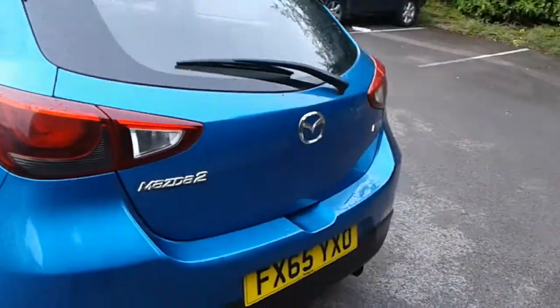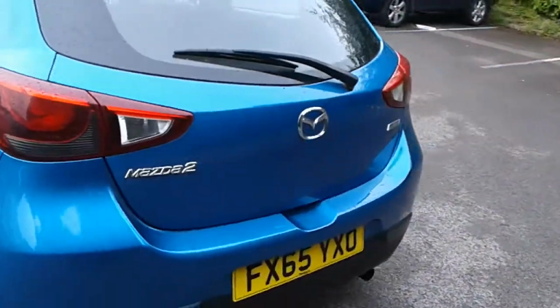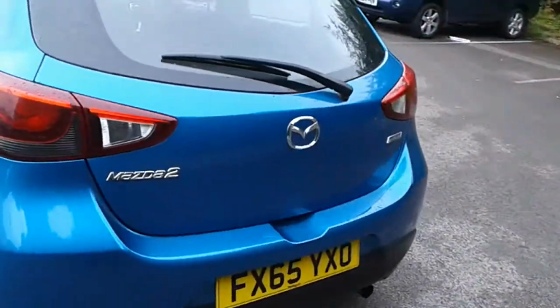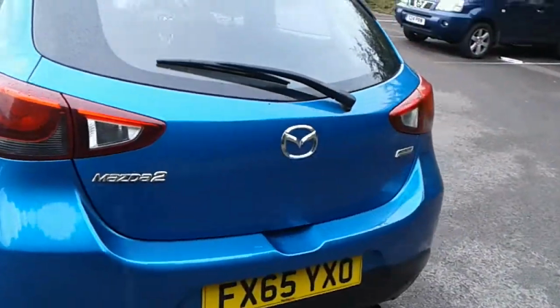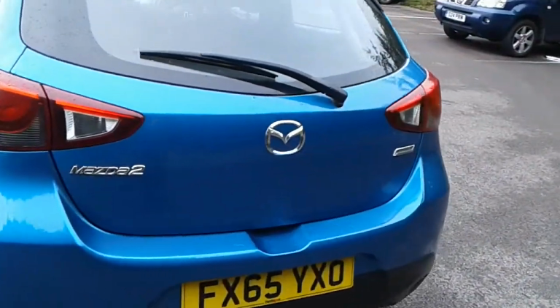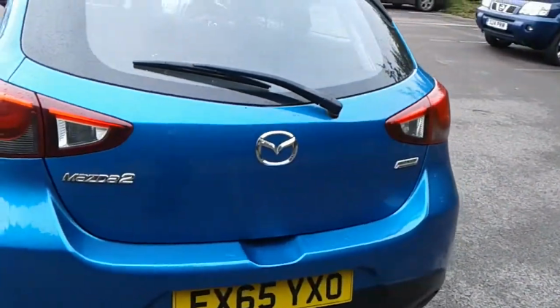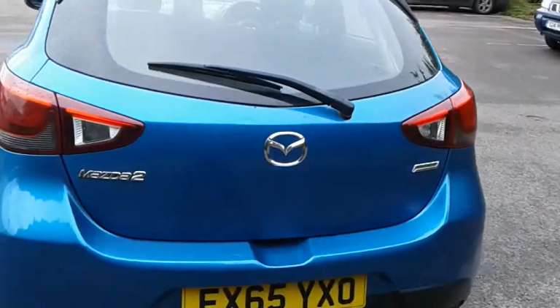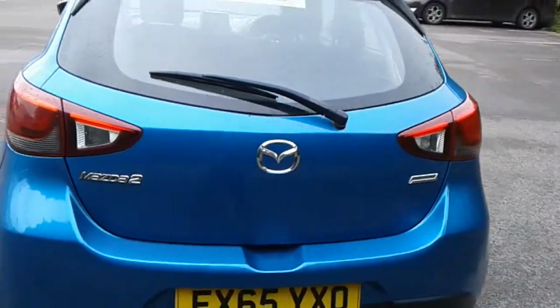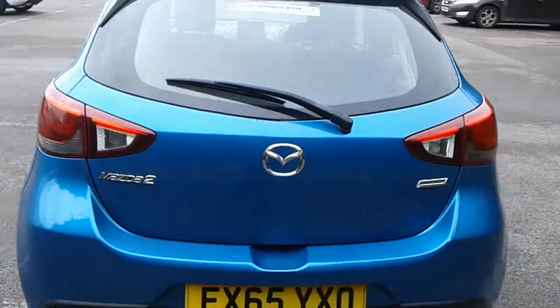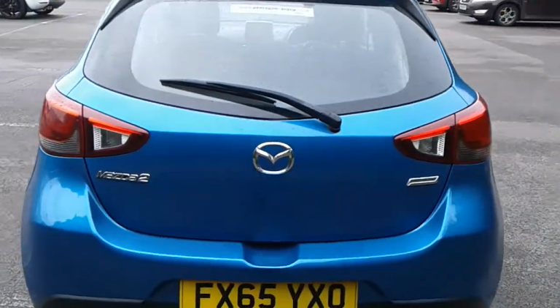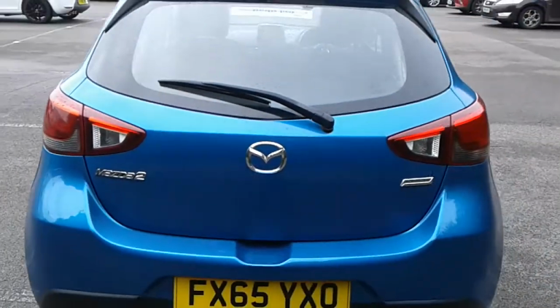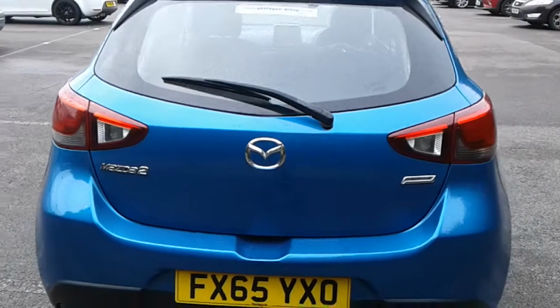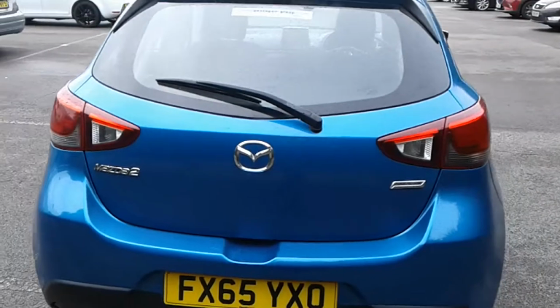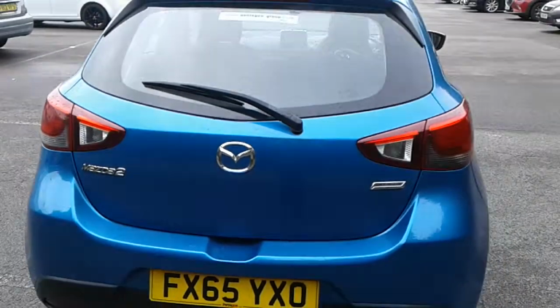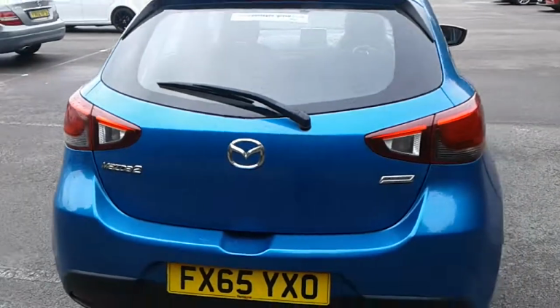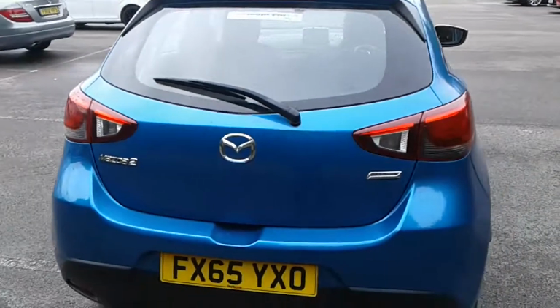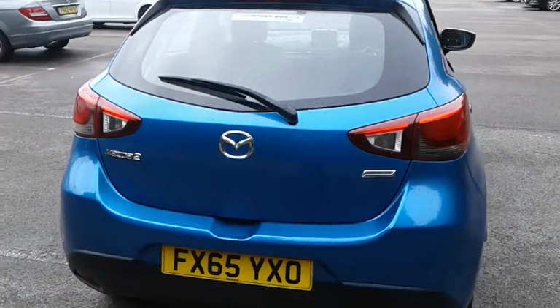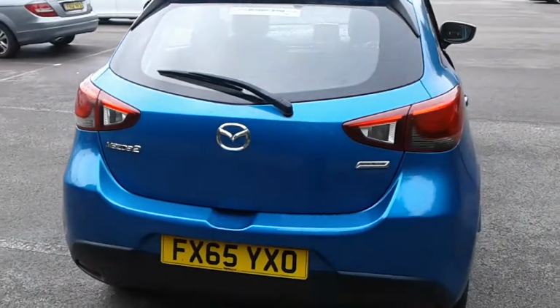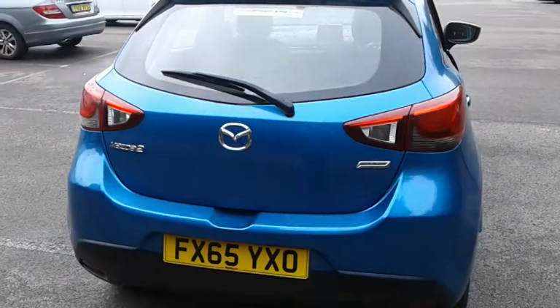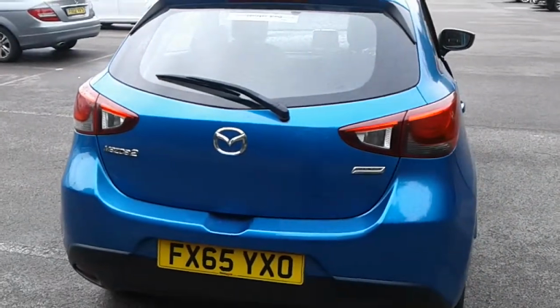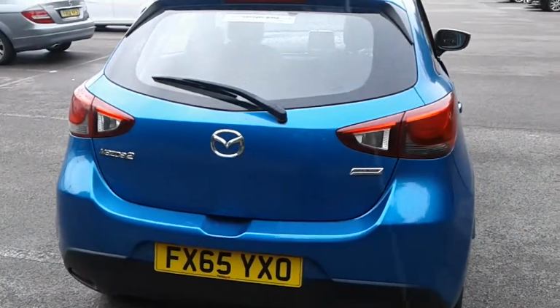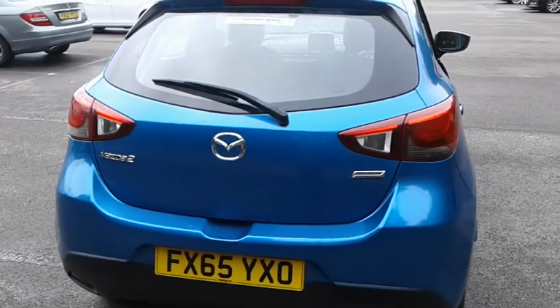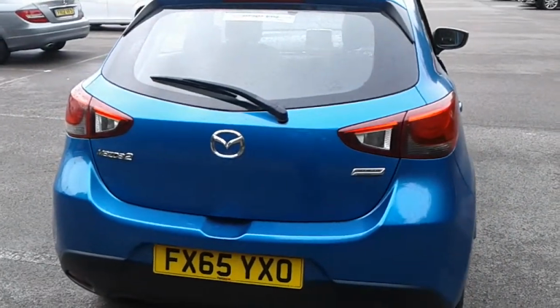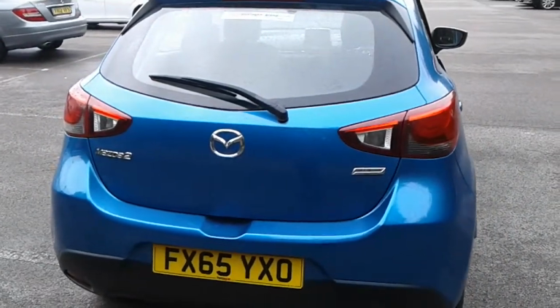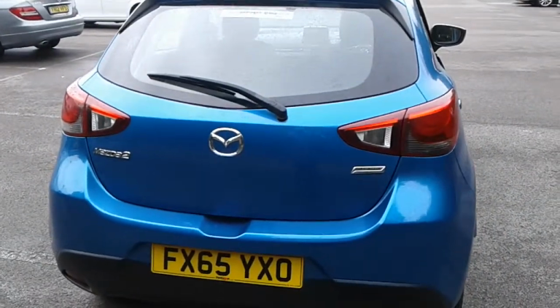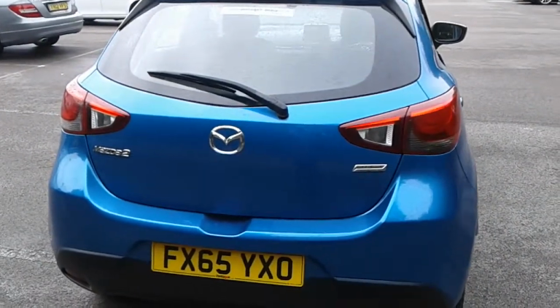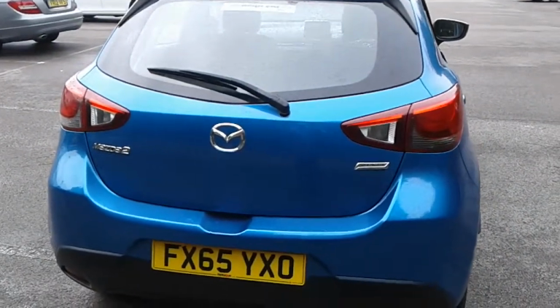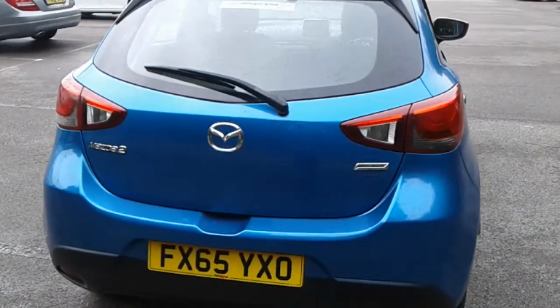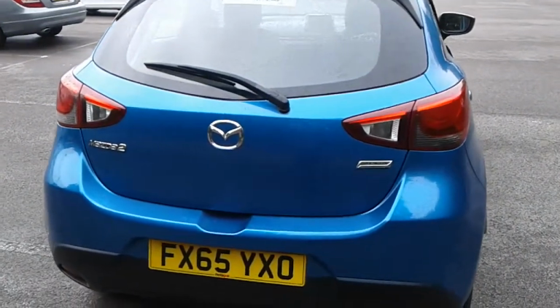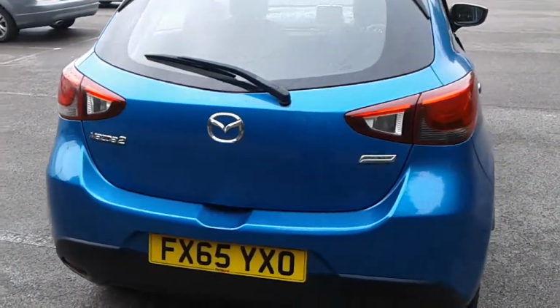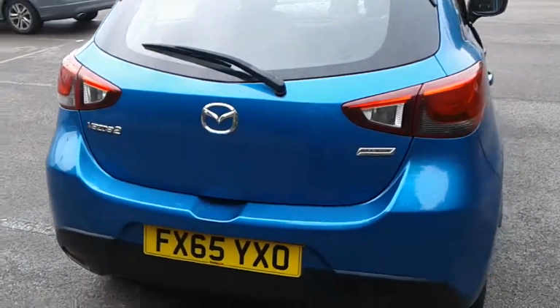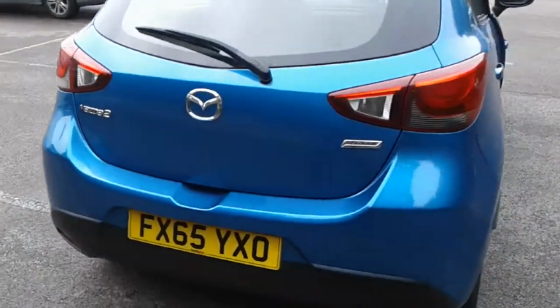There is a good size boot in the Mazda 2, plenty of room for the weekly shopping. If you do need more space, the seats do fold down.